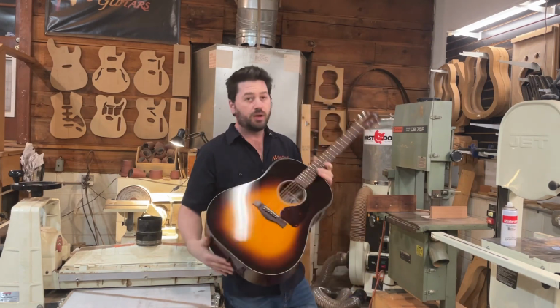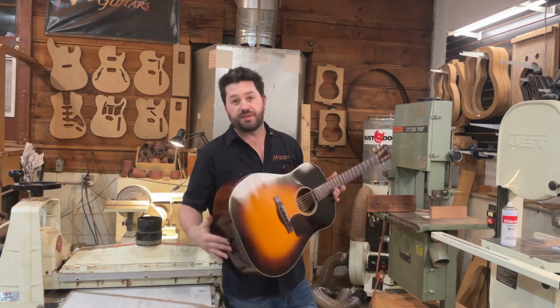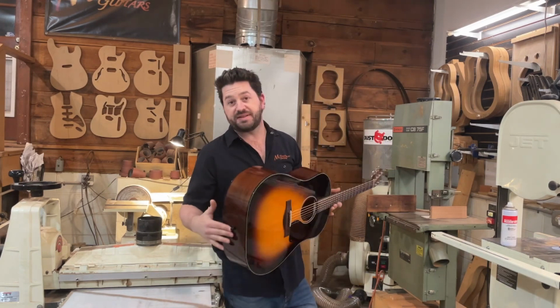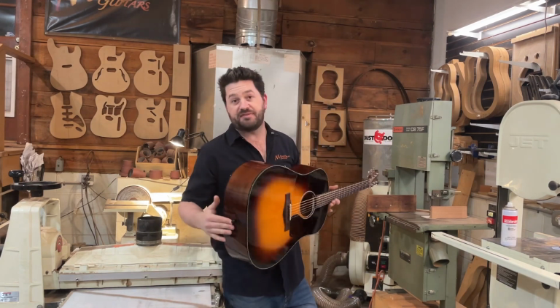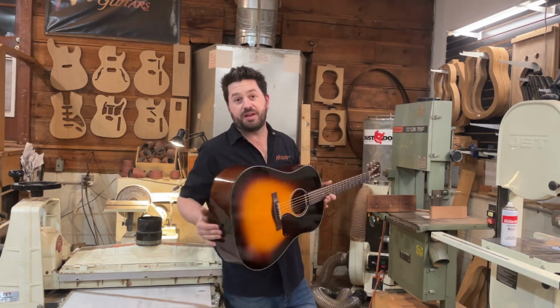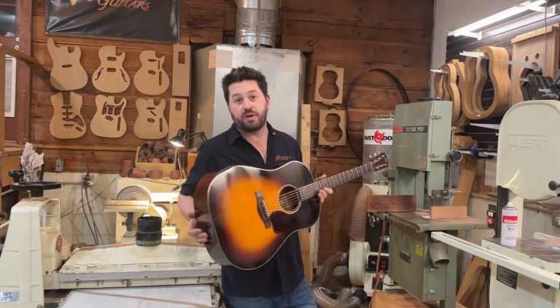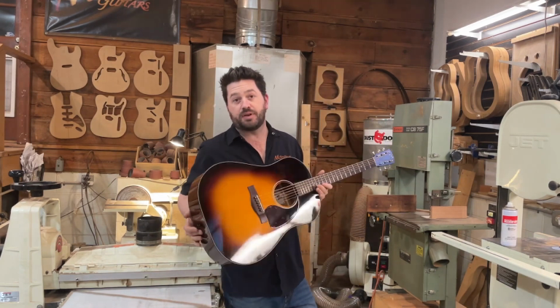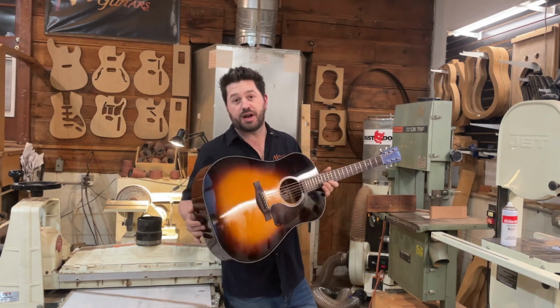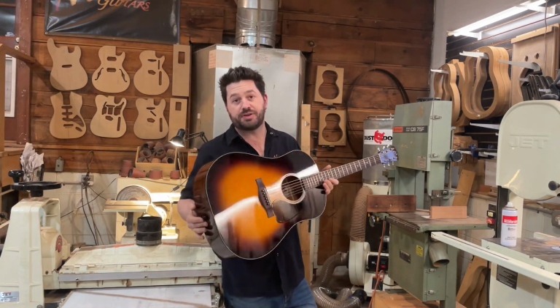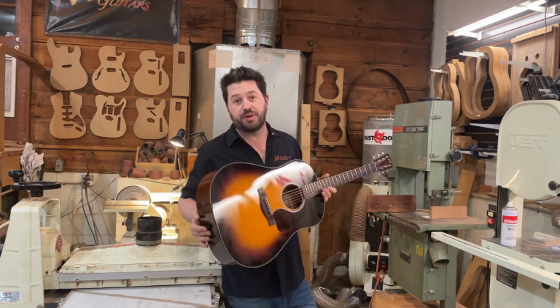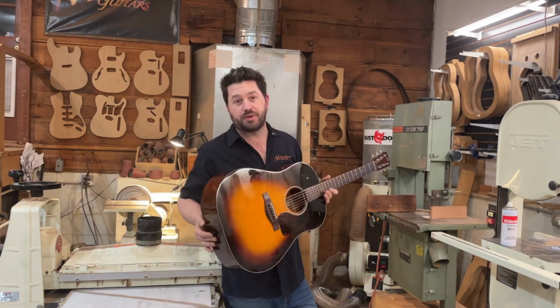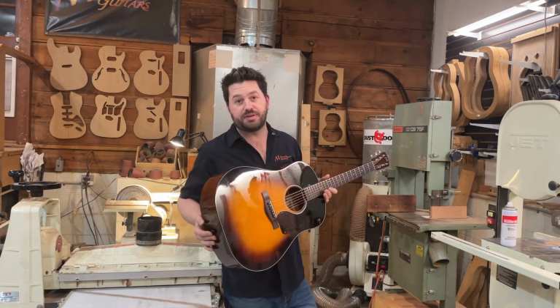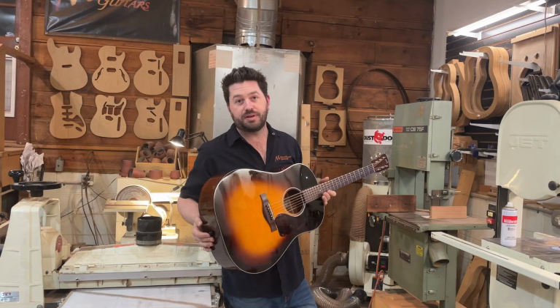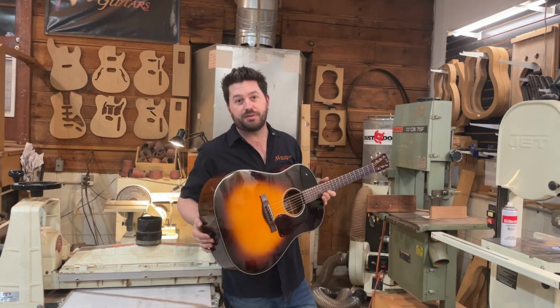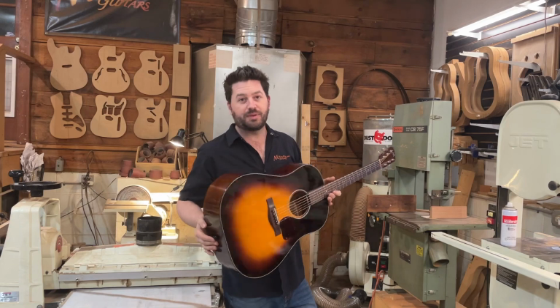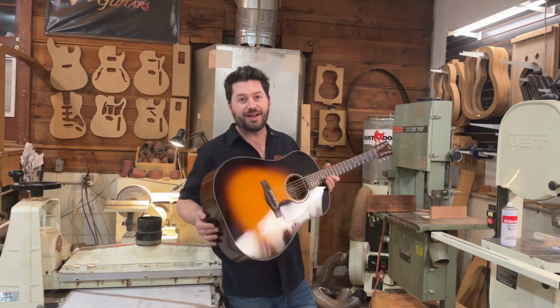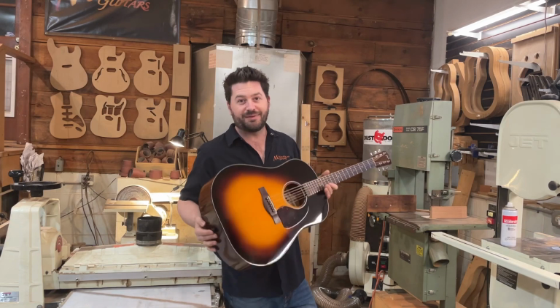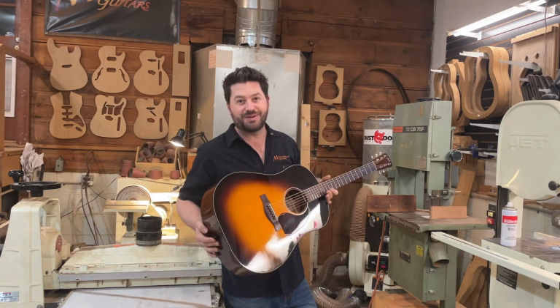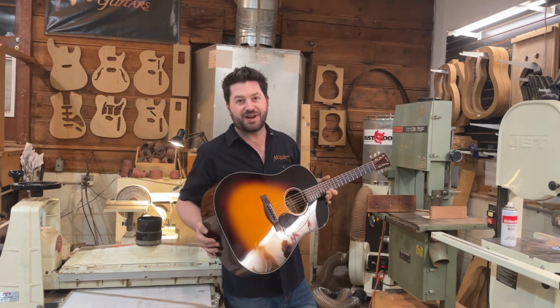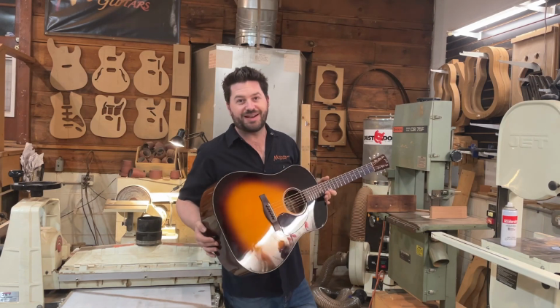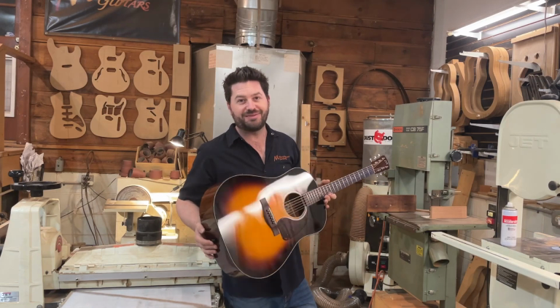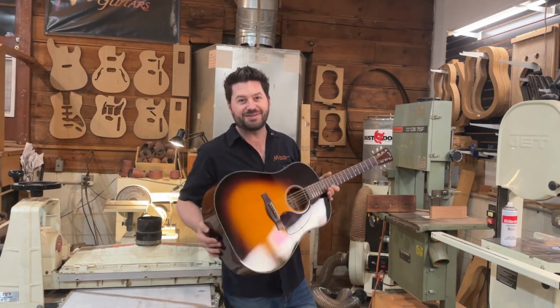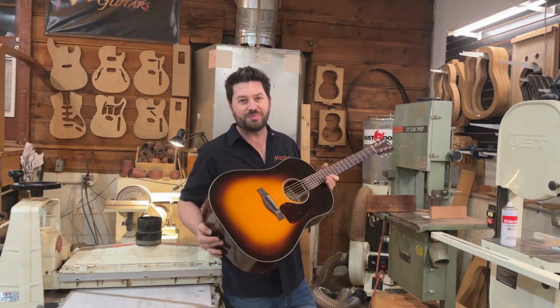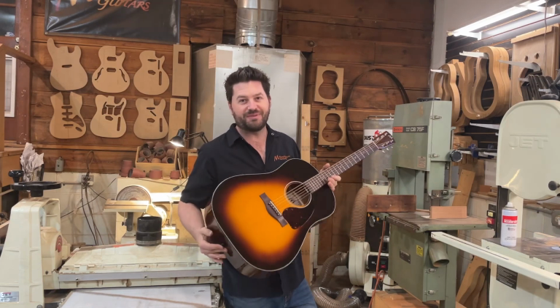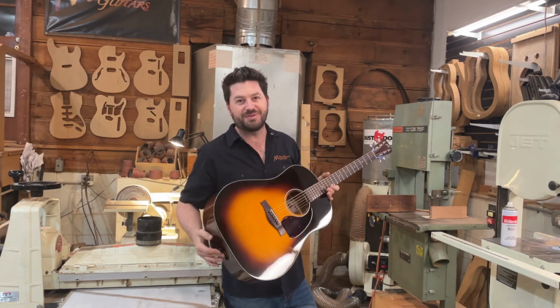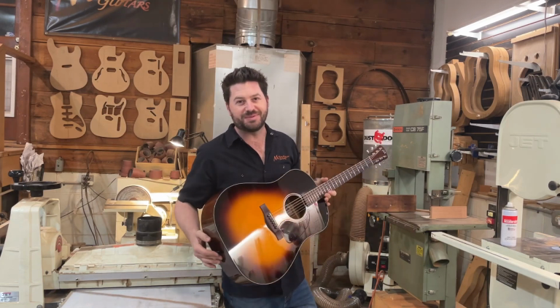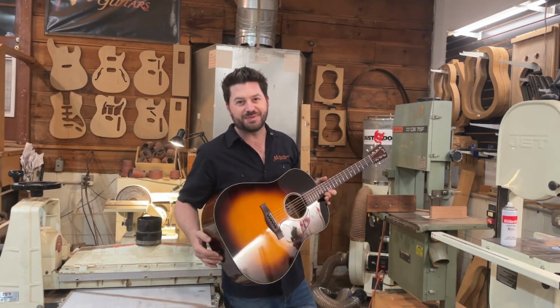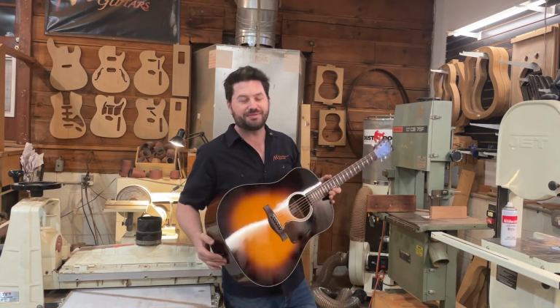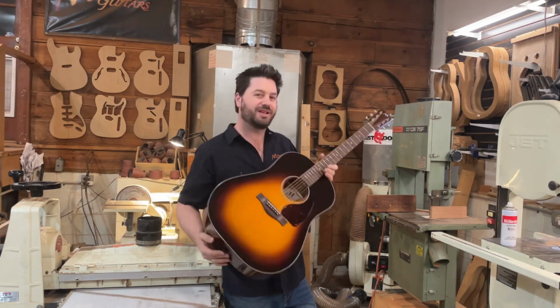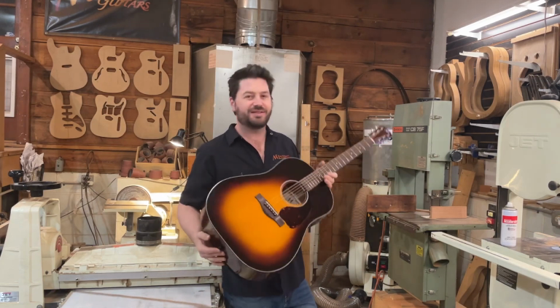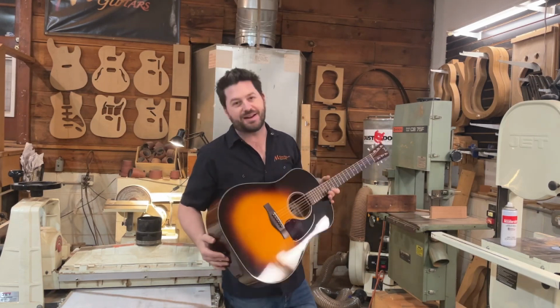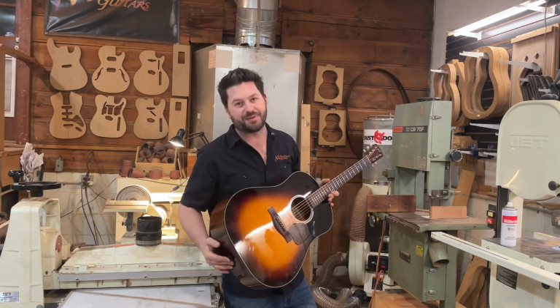We've got Steve Peavy over at Josh's Good Work Studio and we're gonna head on over there and check it out and listen to him pick a few tunes. Let's head on over.